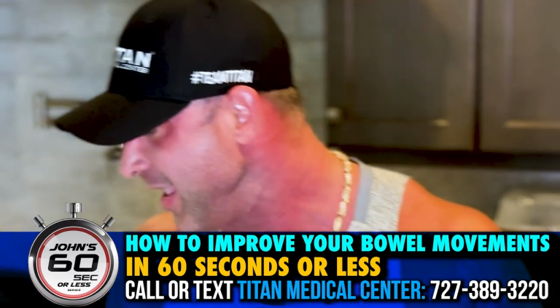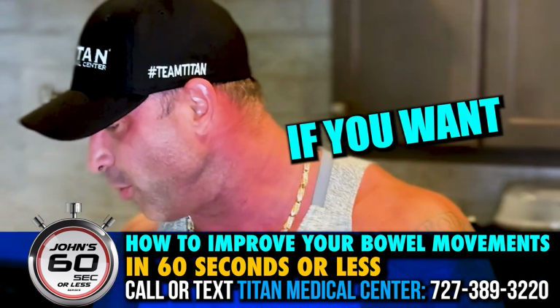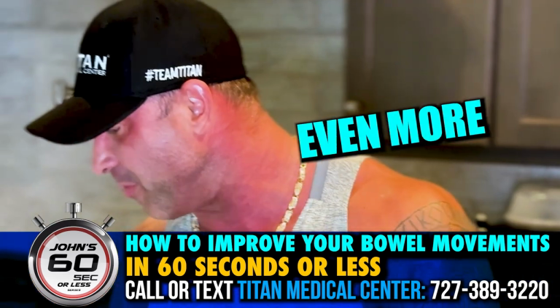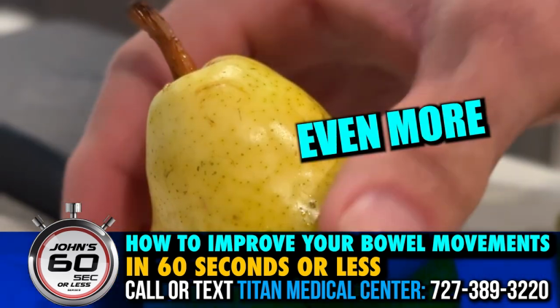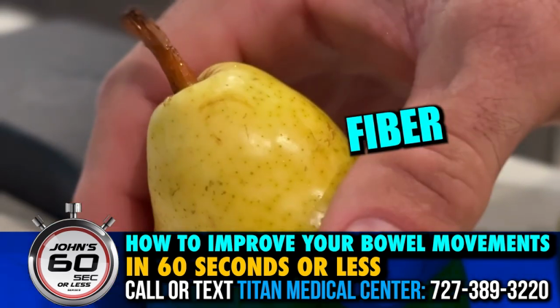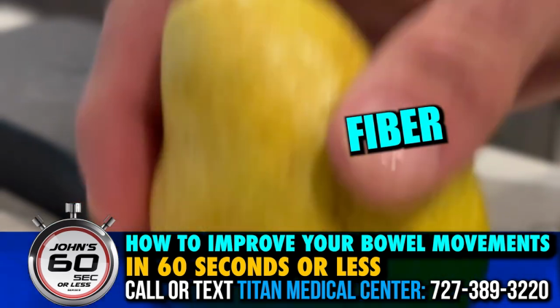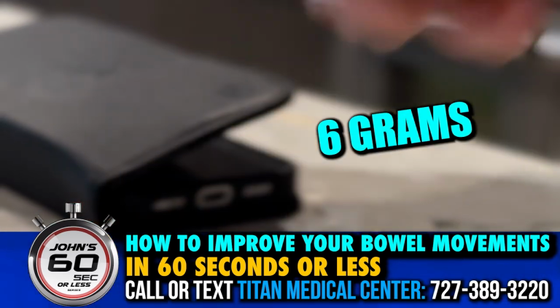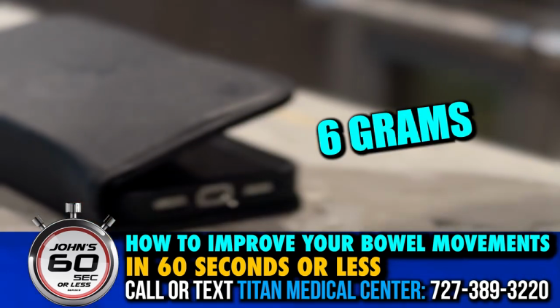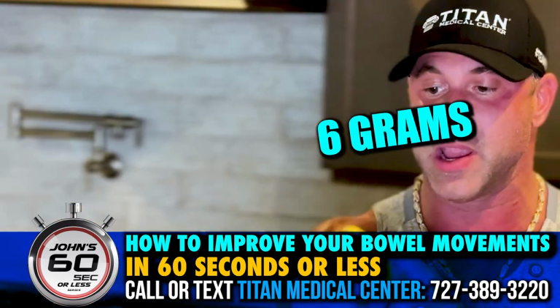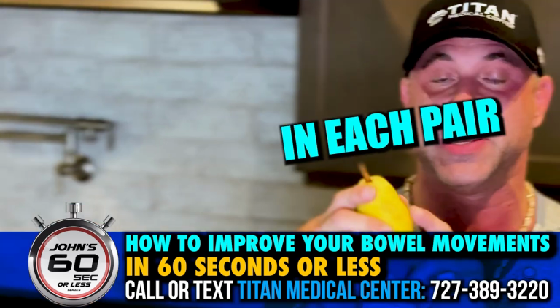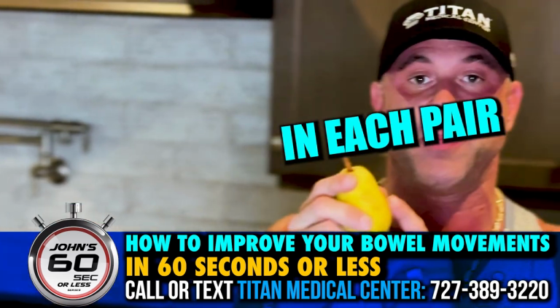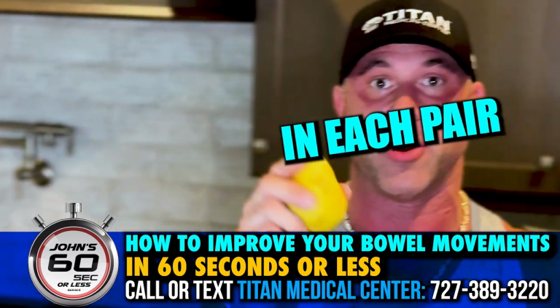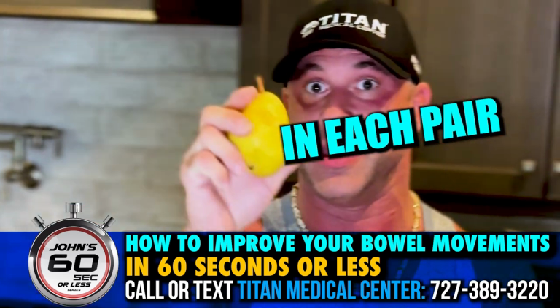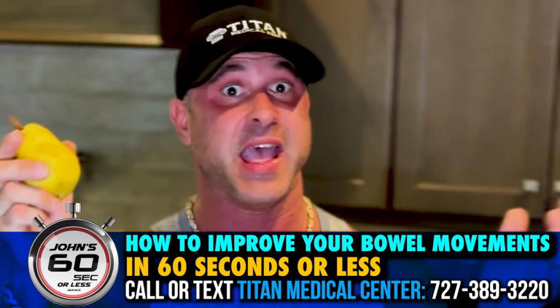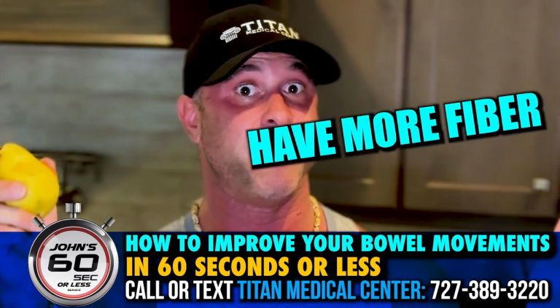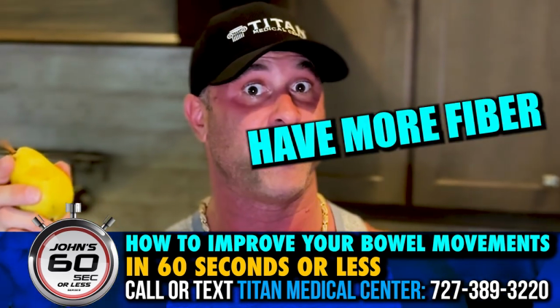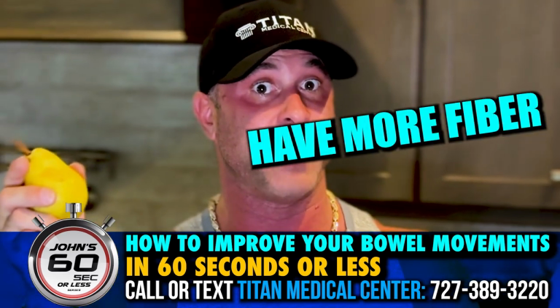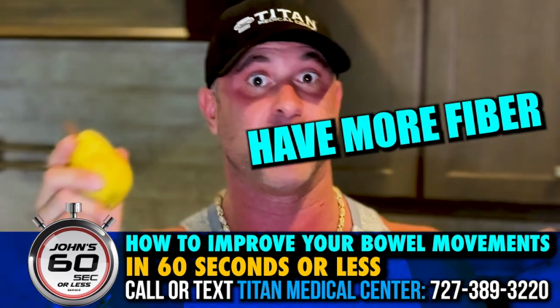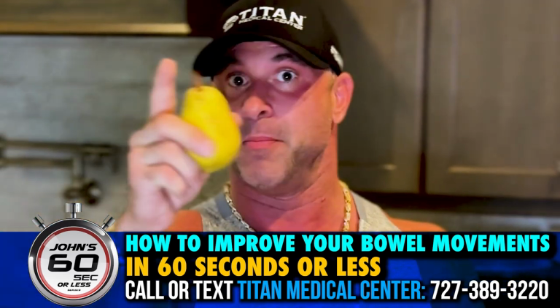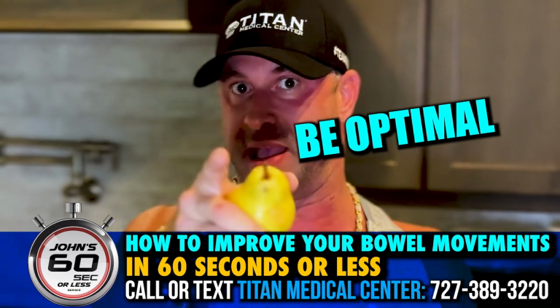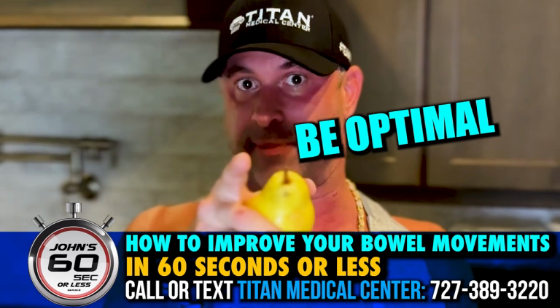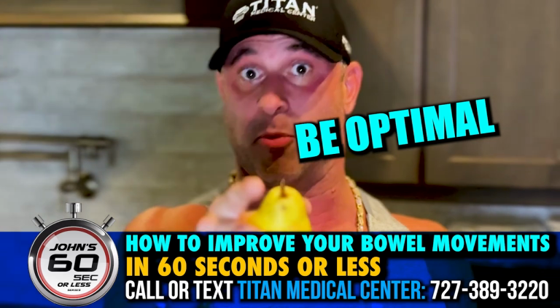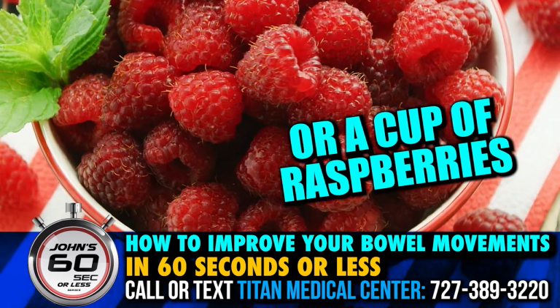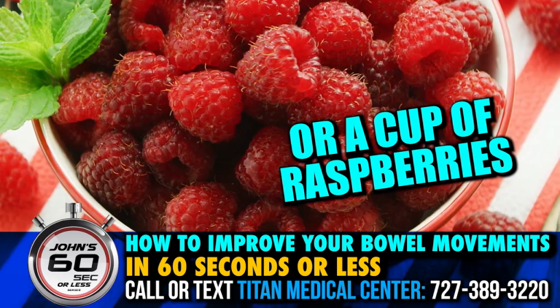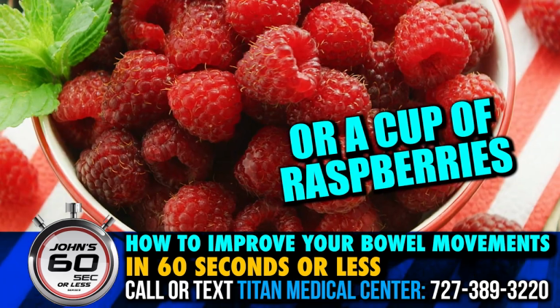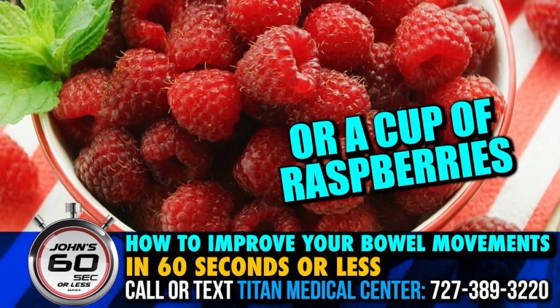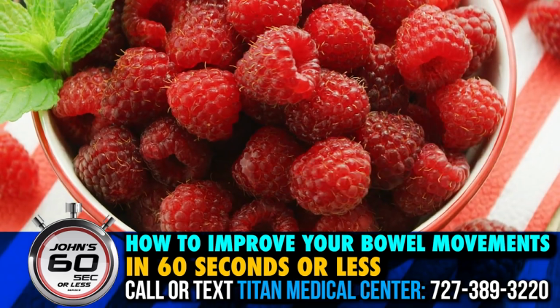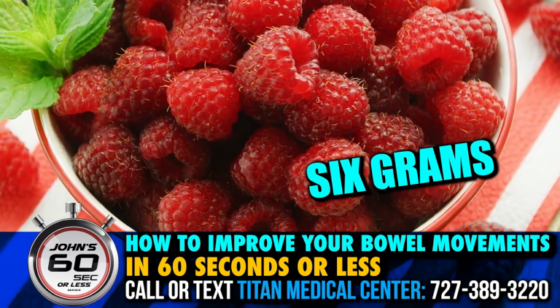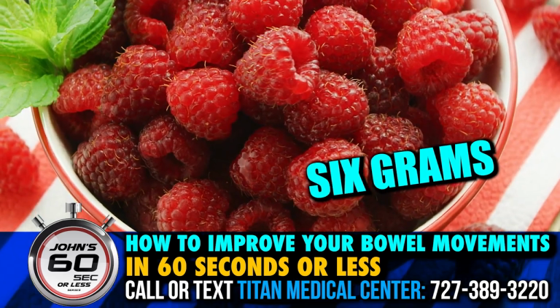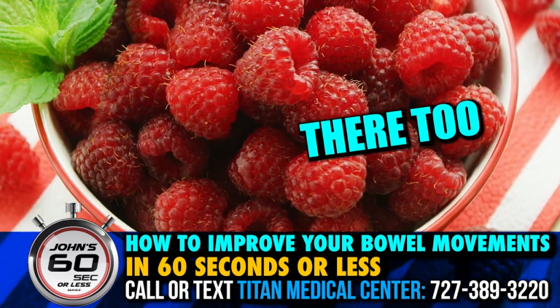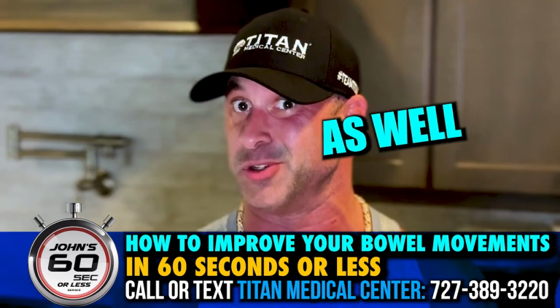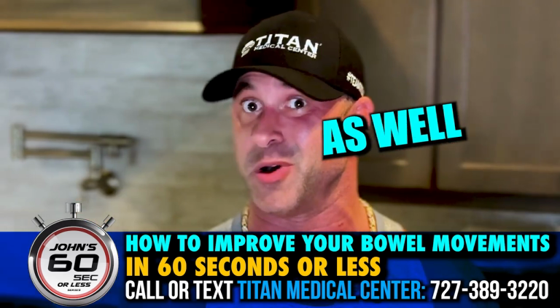If you want even more fiber, six grams in each pear. Have more fiber, be optimal. Or a cup of raspberries — six grams there too as well.